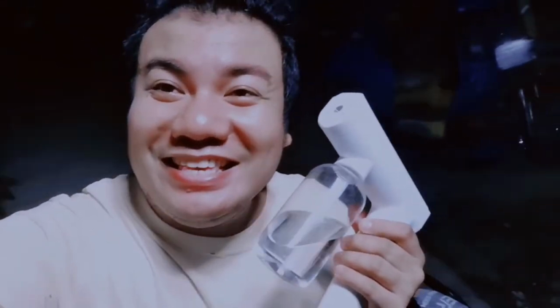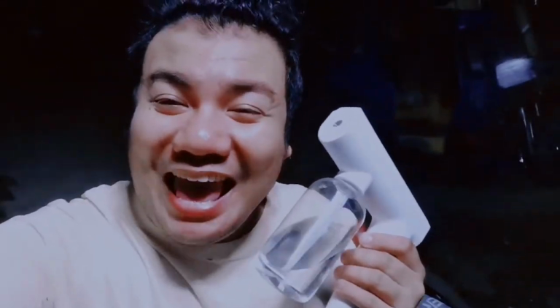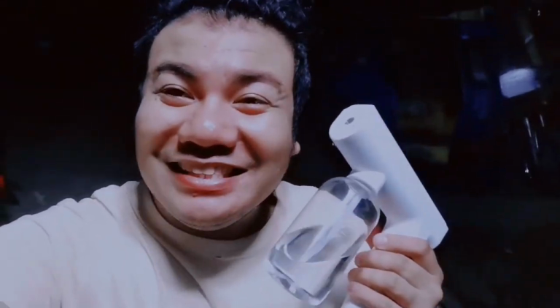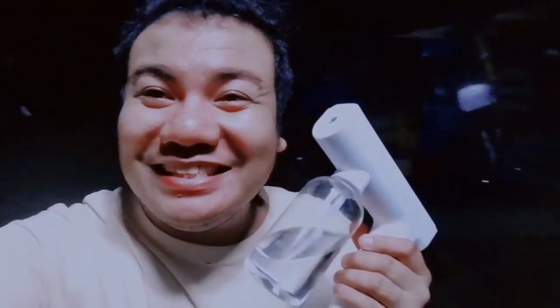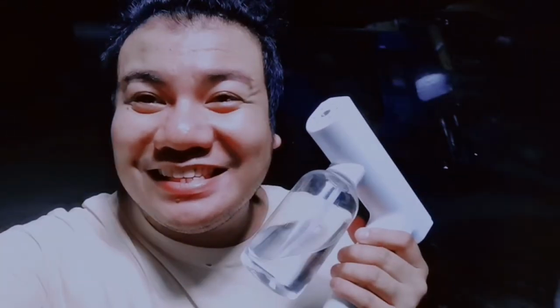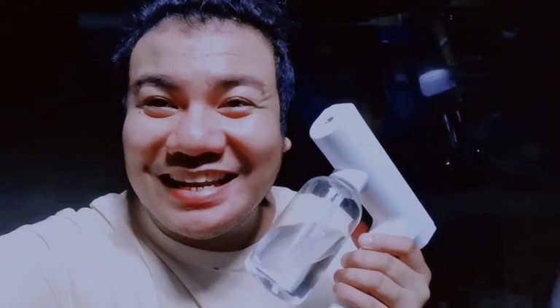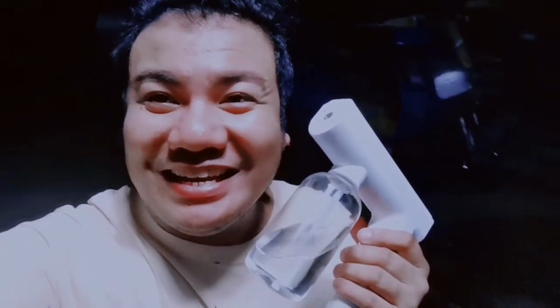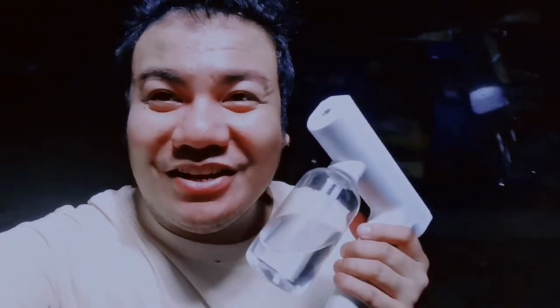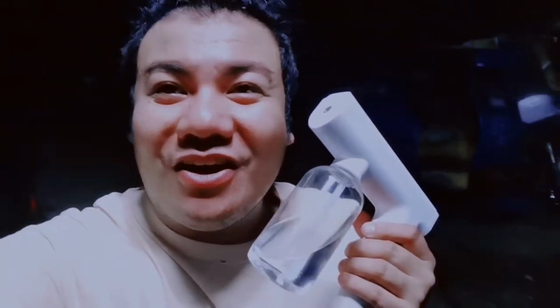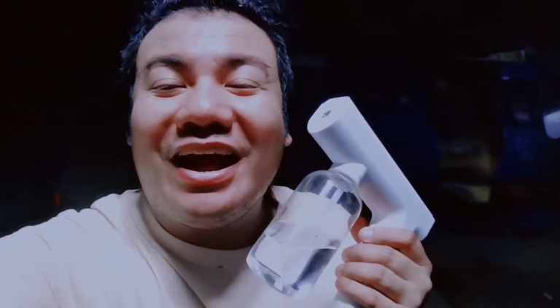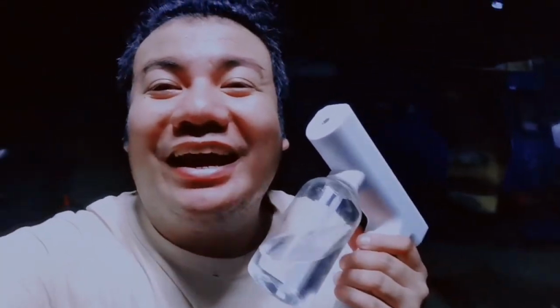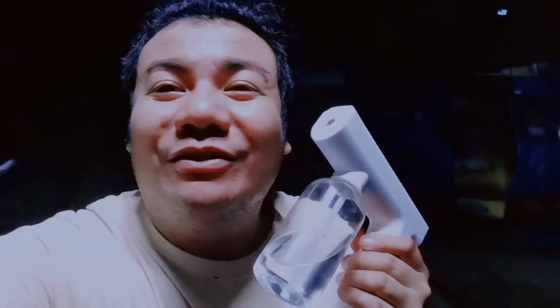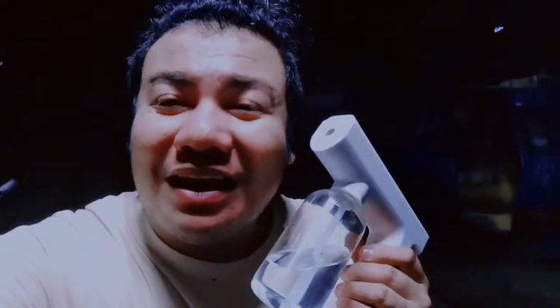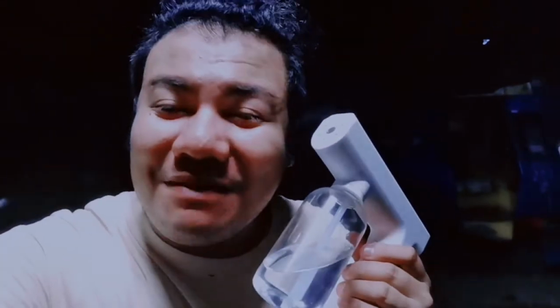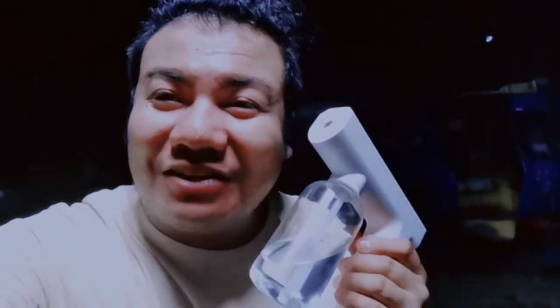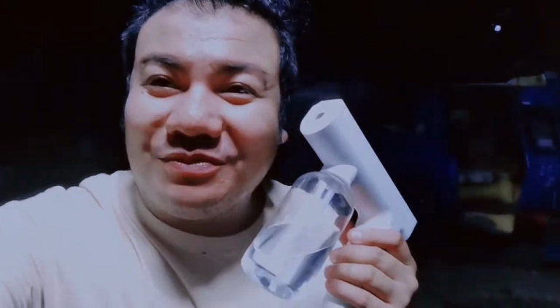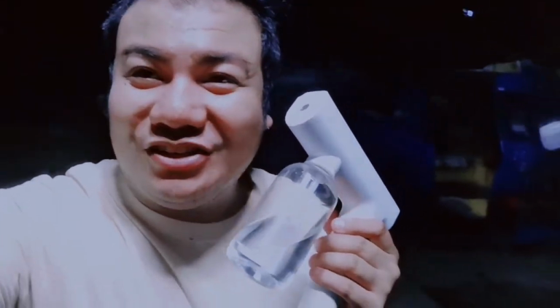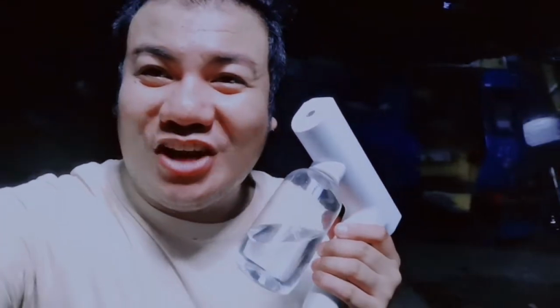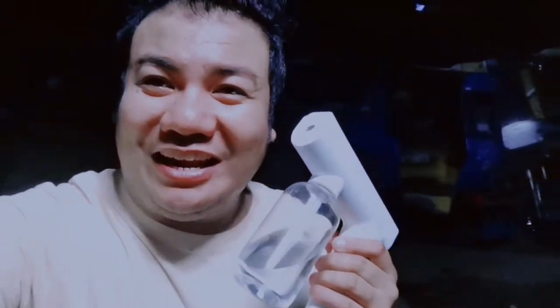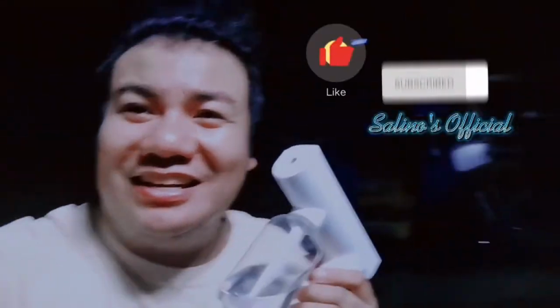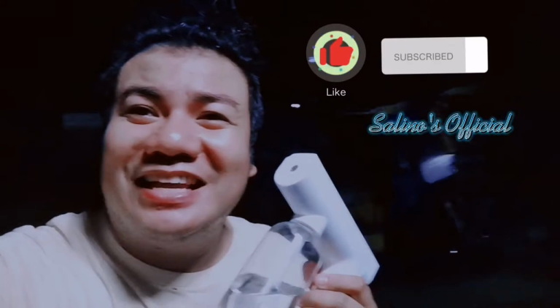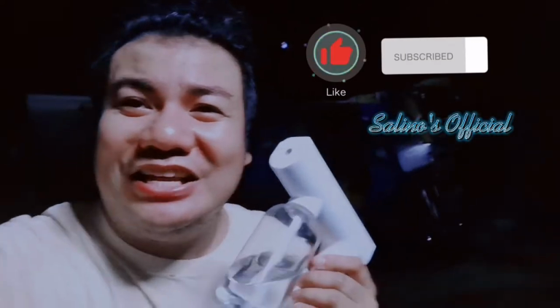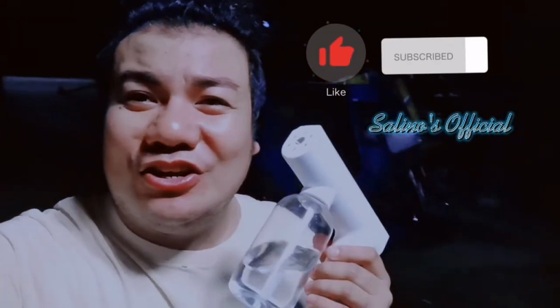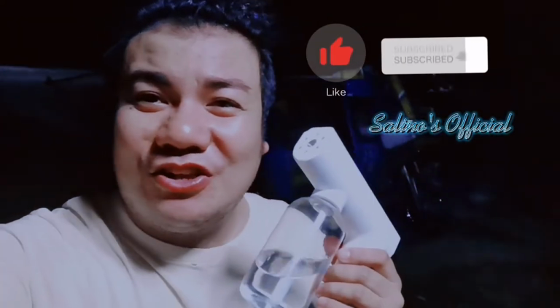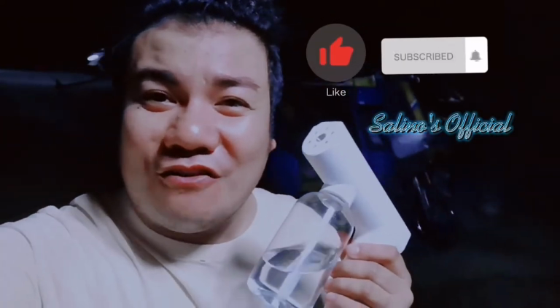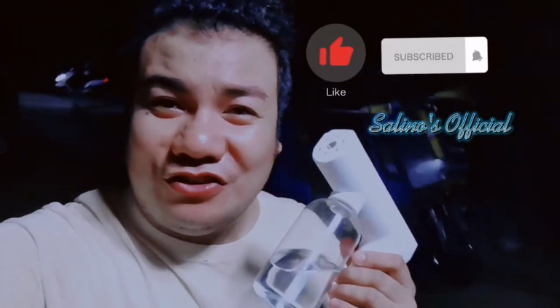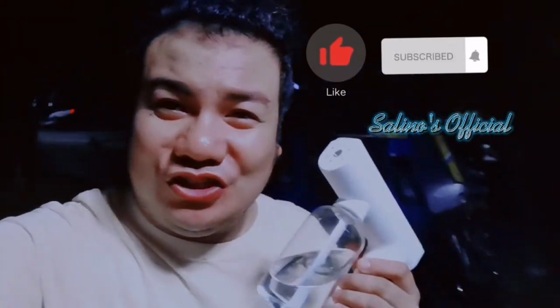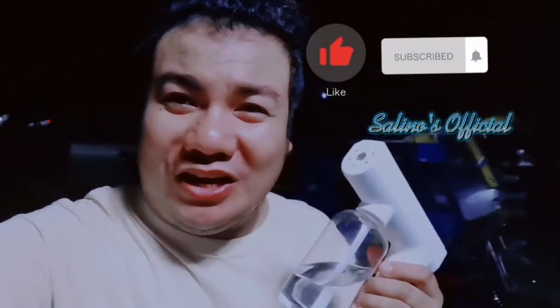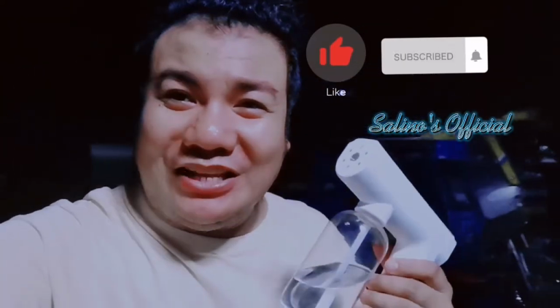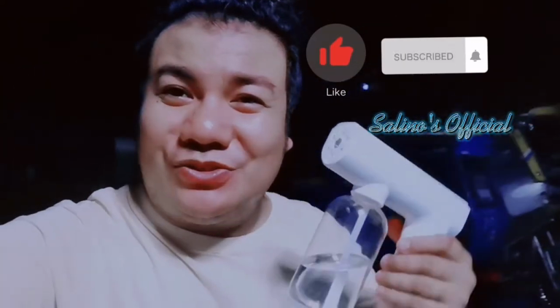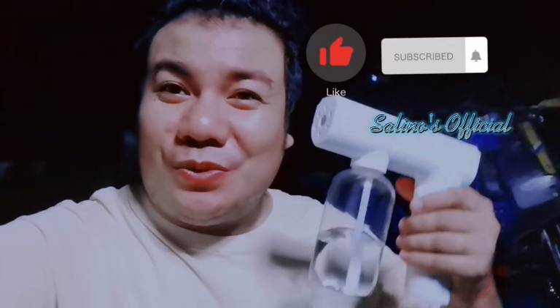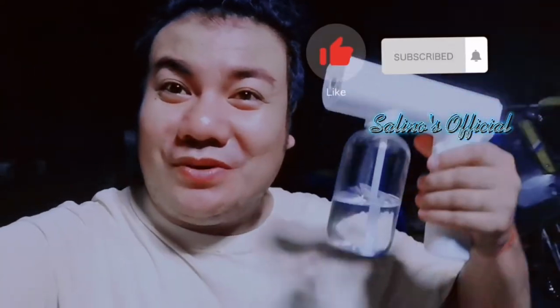Yes, this is Salino, and welcome back to my channel, Salino's Official Soup.